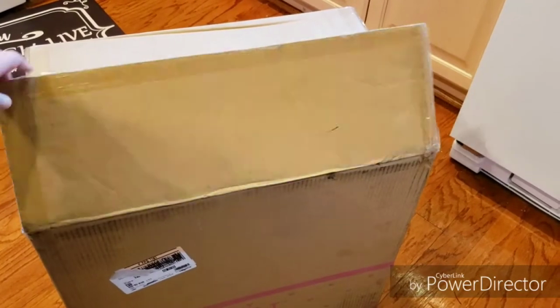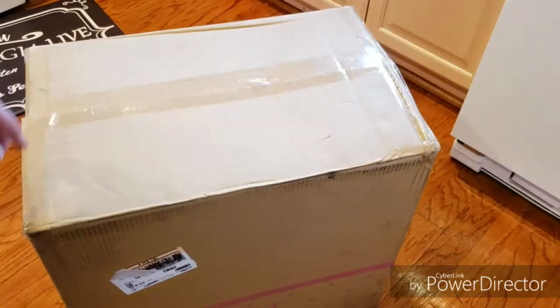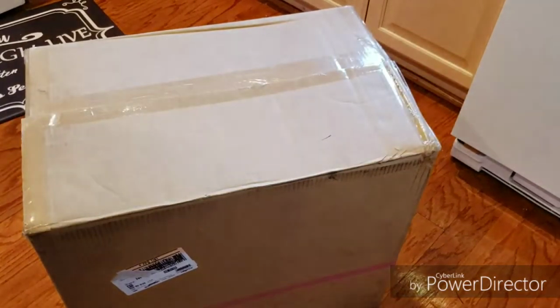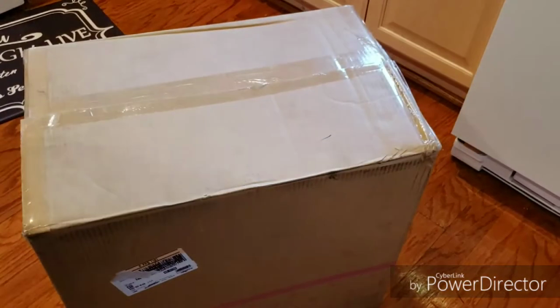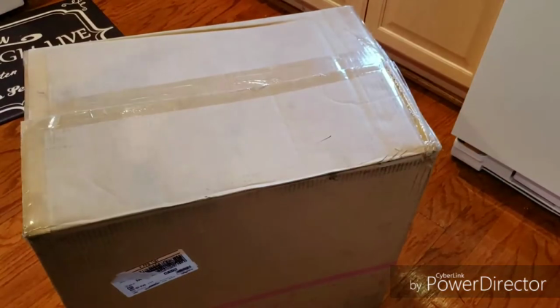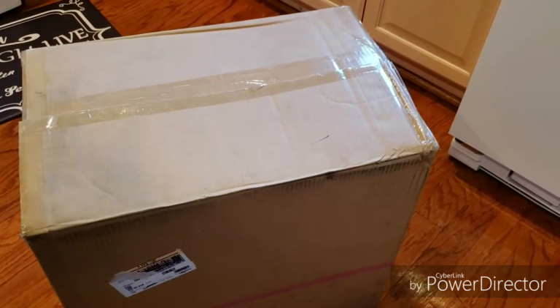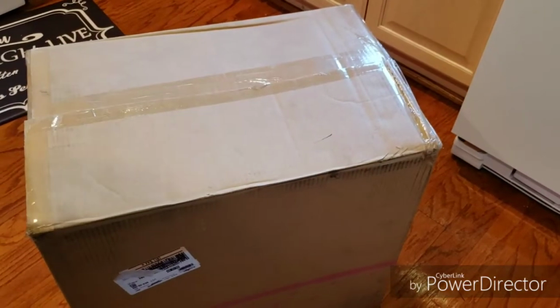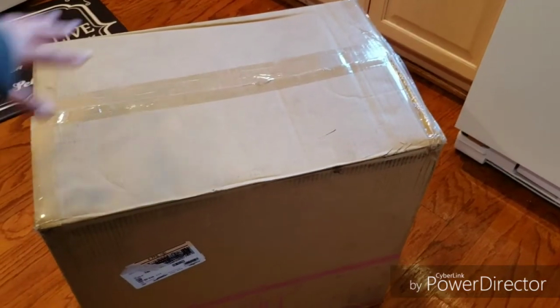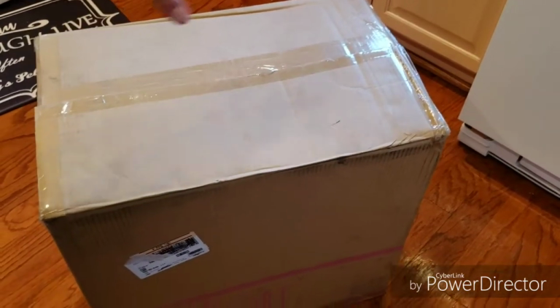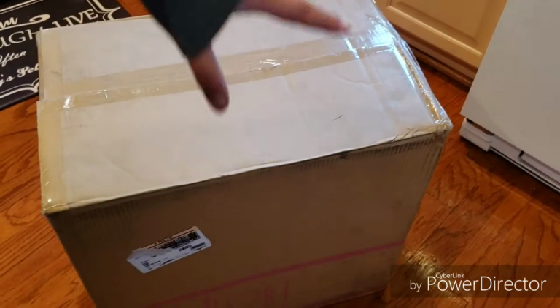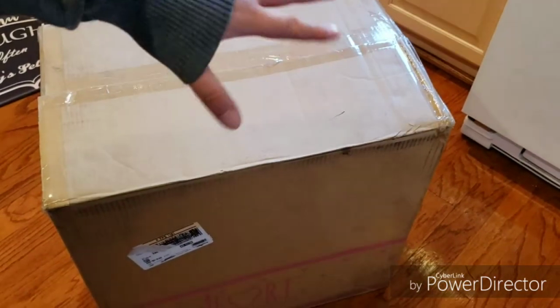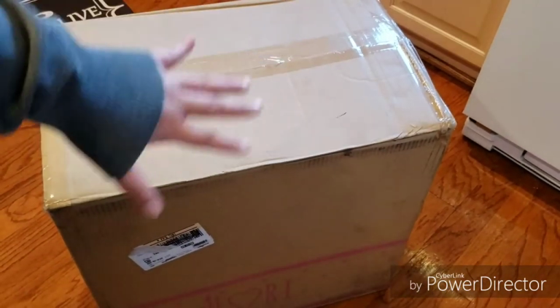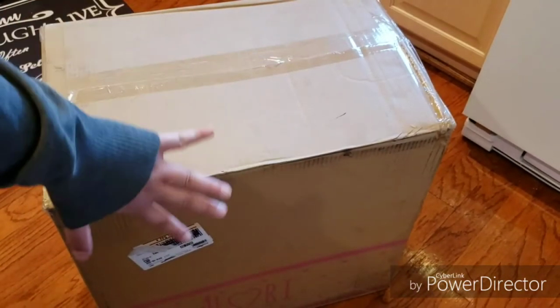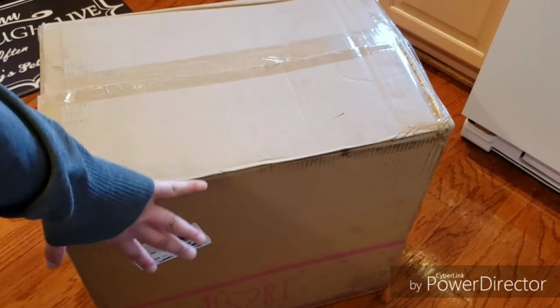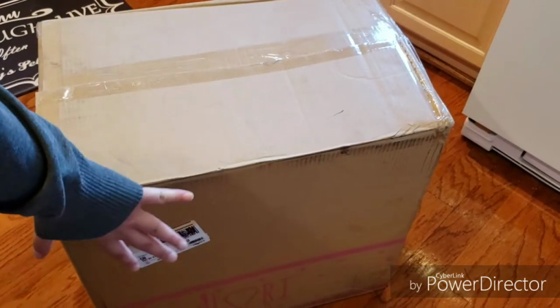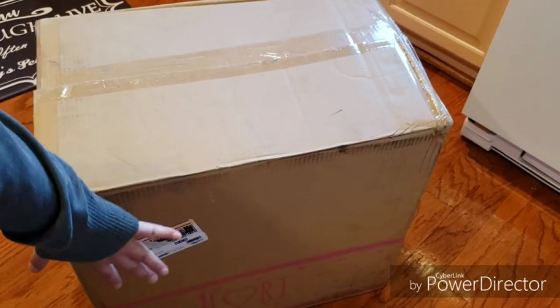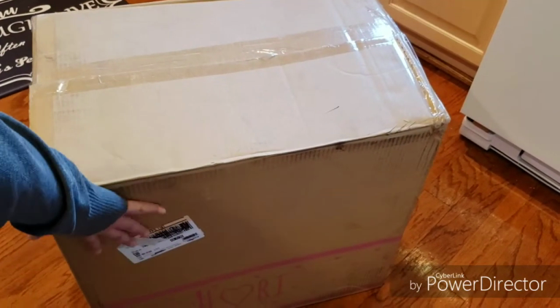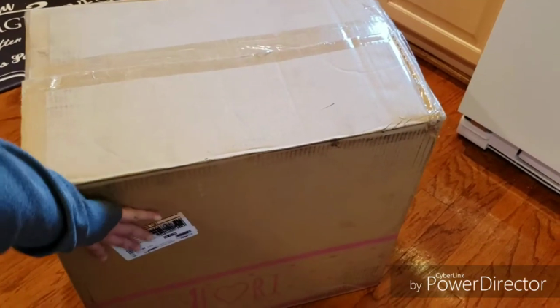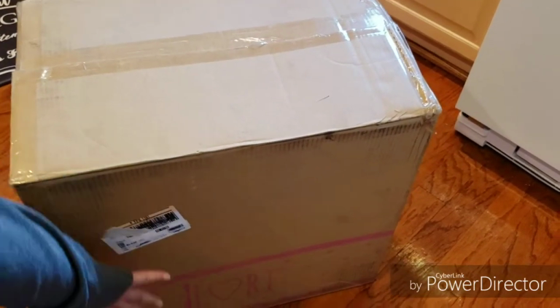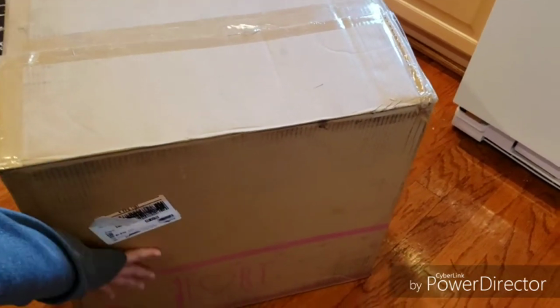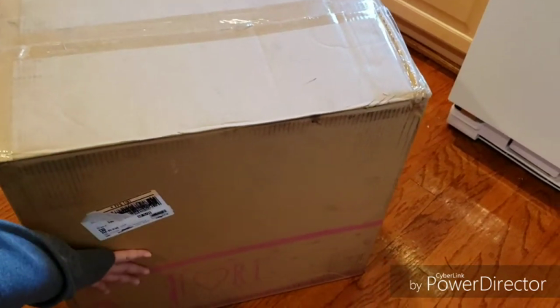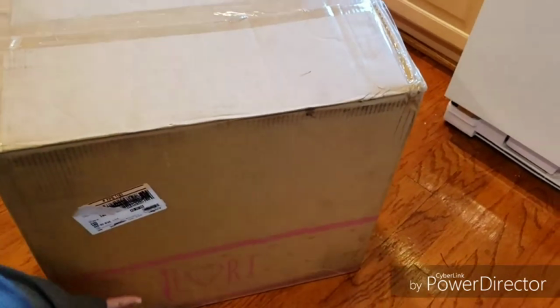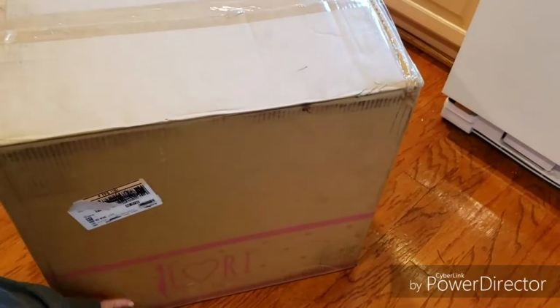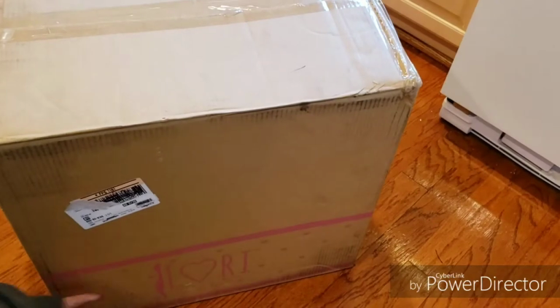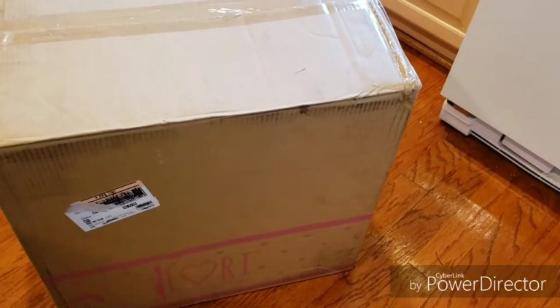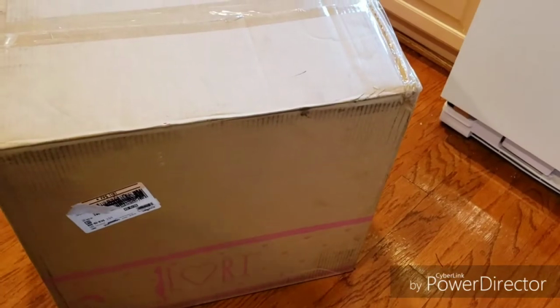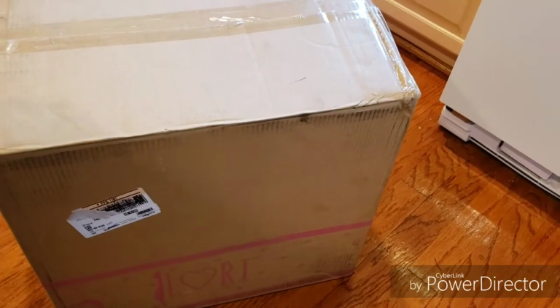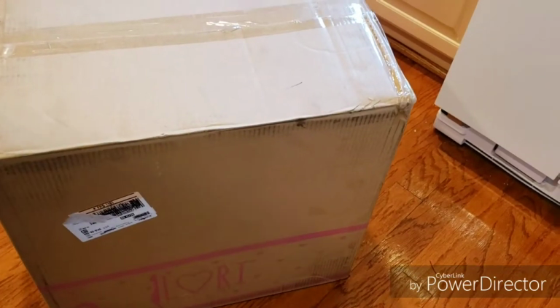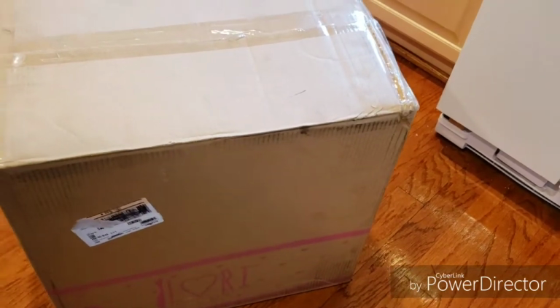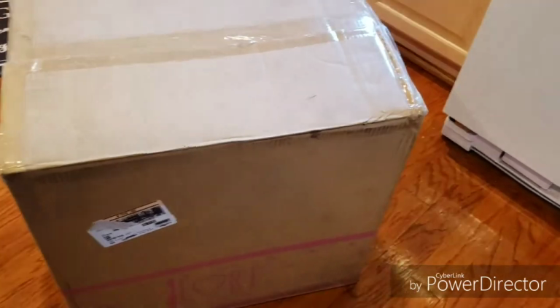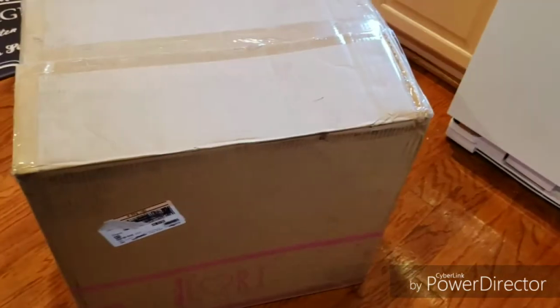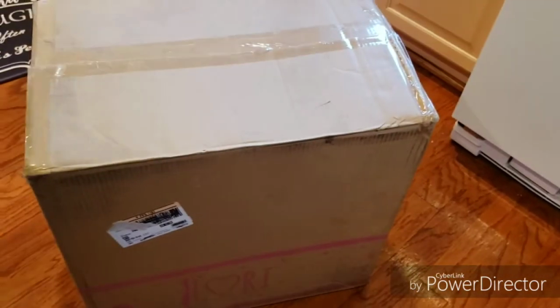It came in today. It's a huge box — it's about three hands tall.